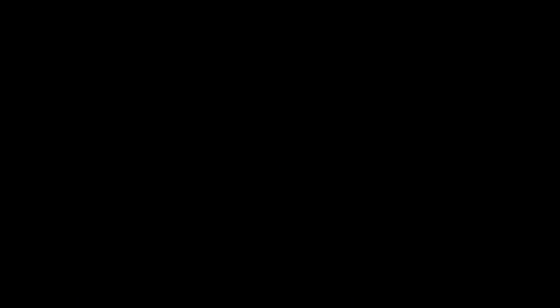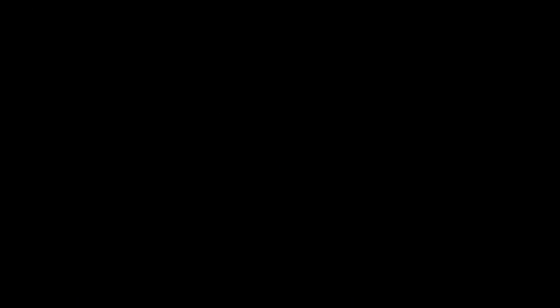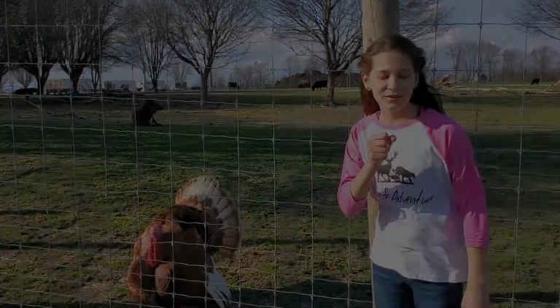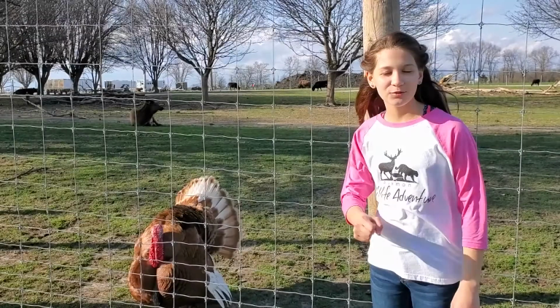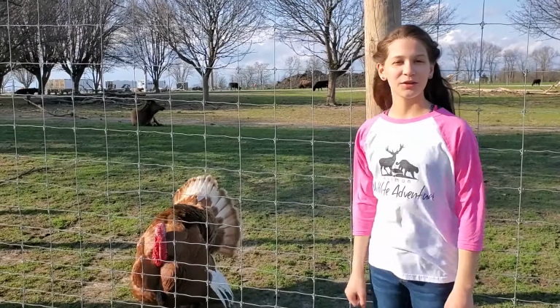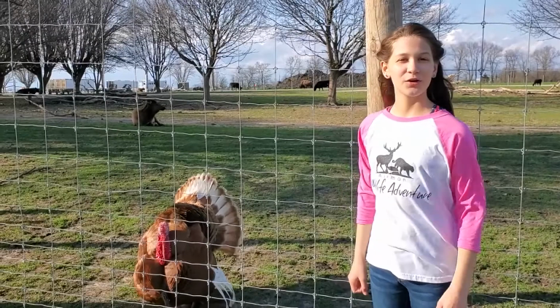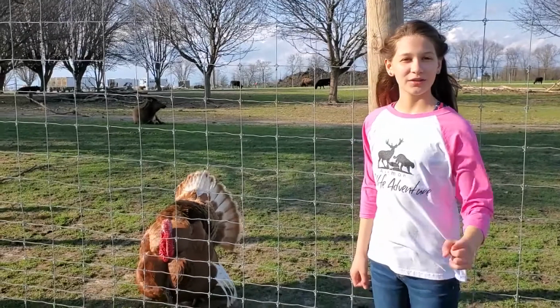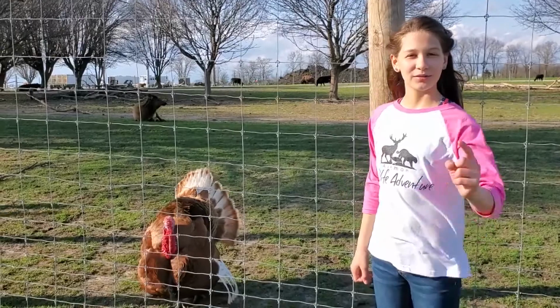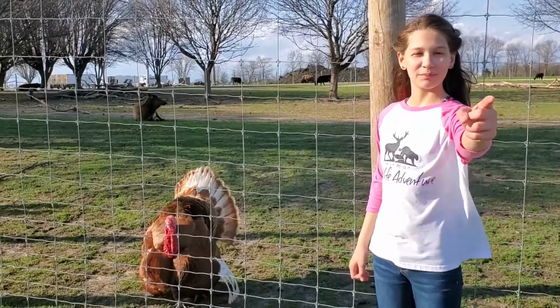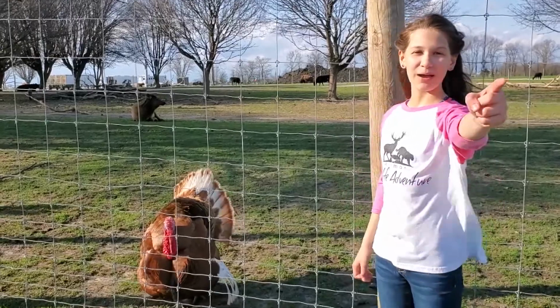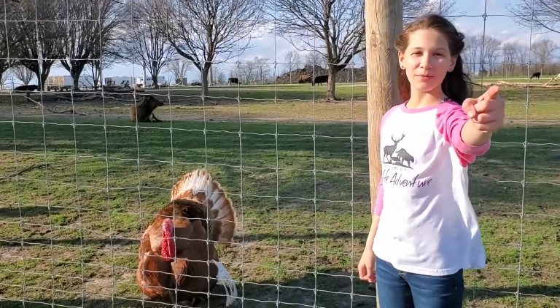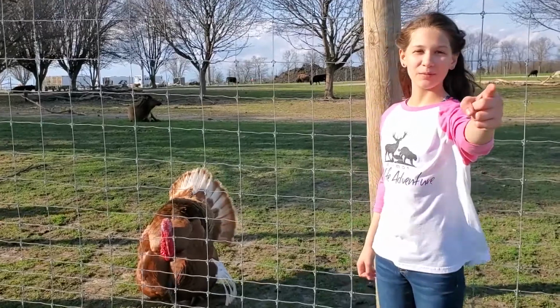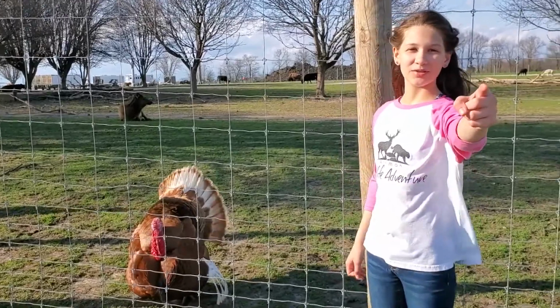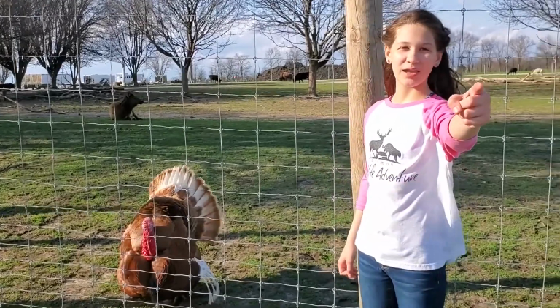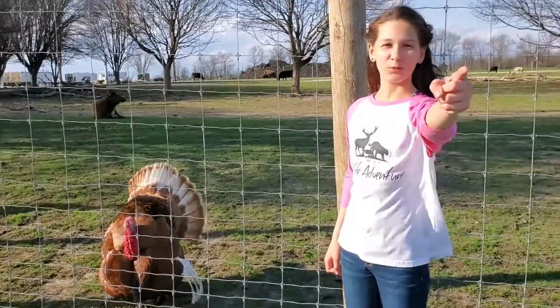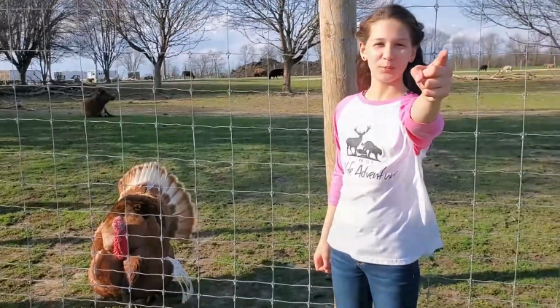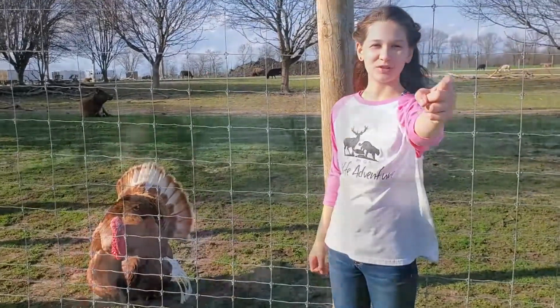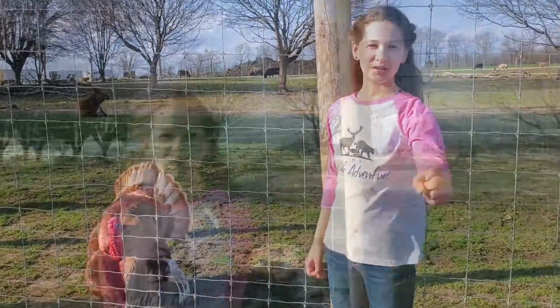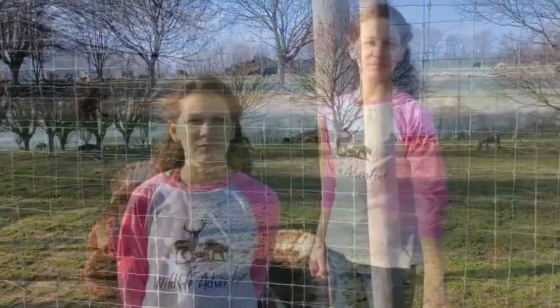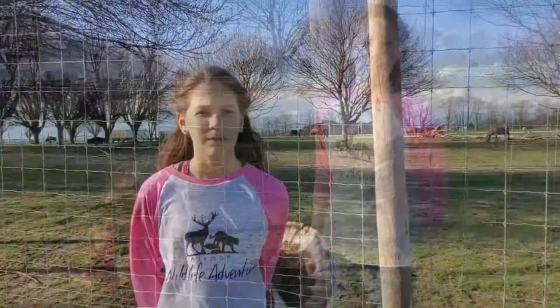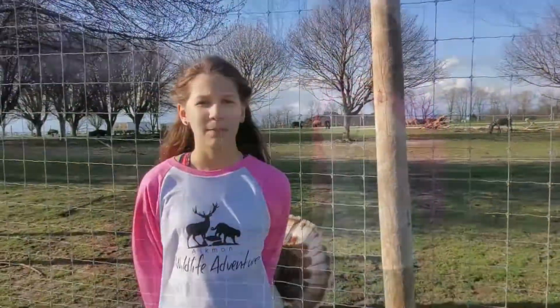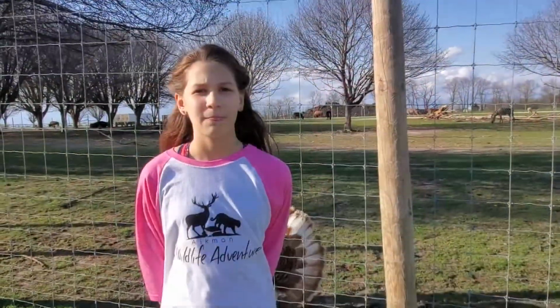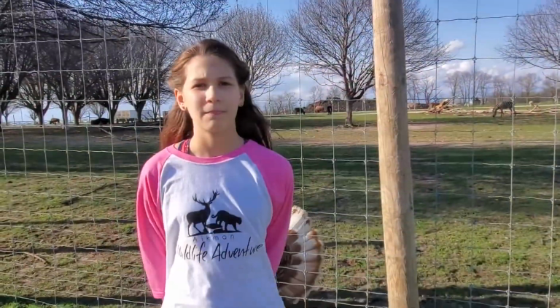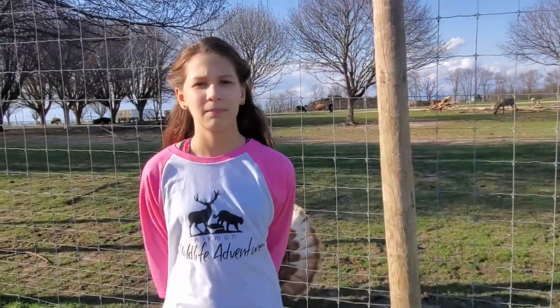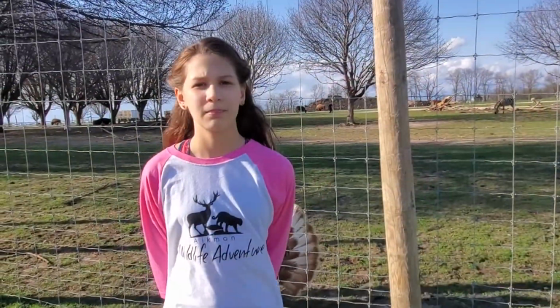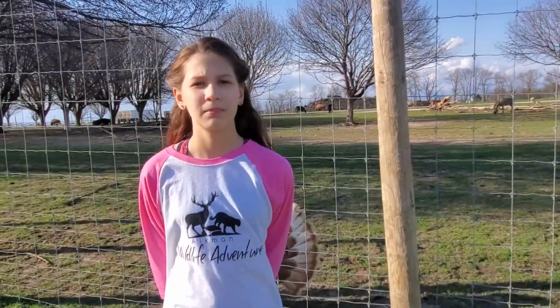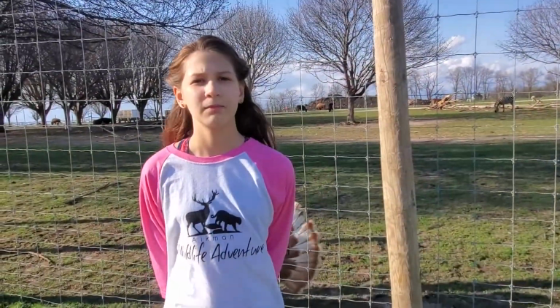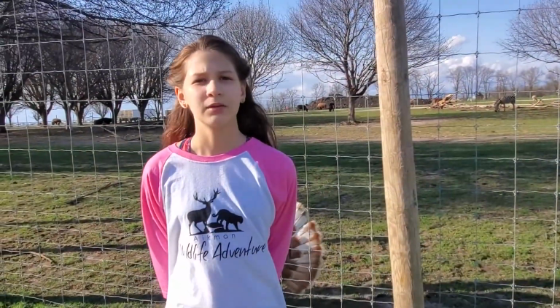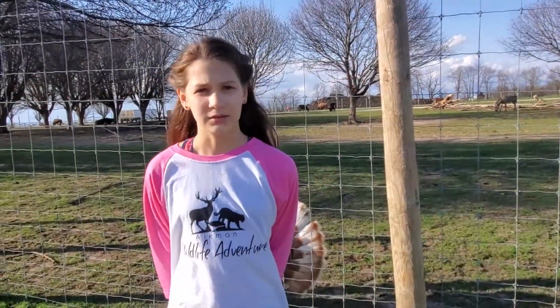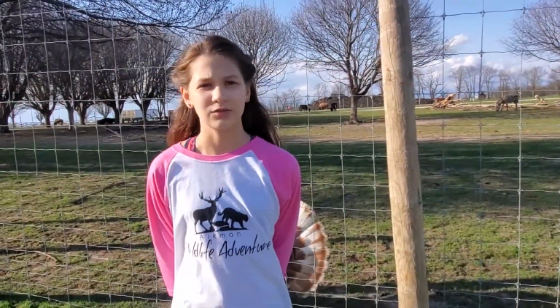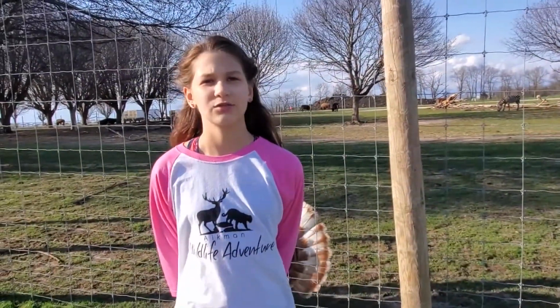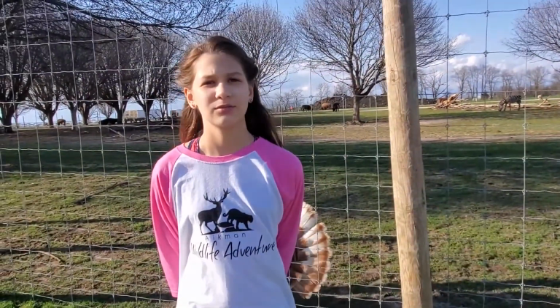This is Bella York, and my mom is the camera woman today. You guys ready for this adventure? Let's do it.